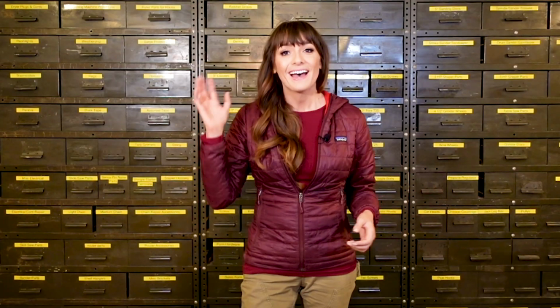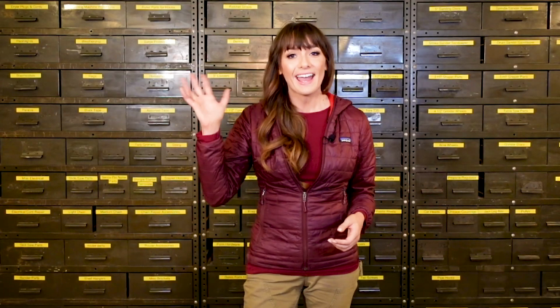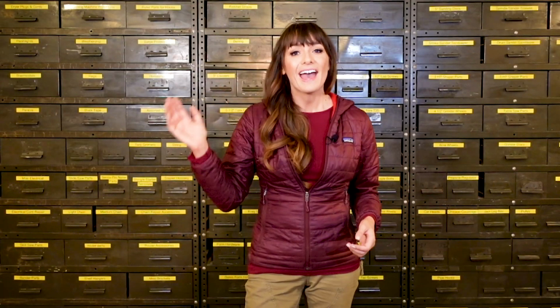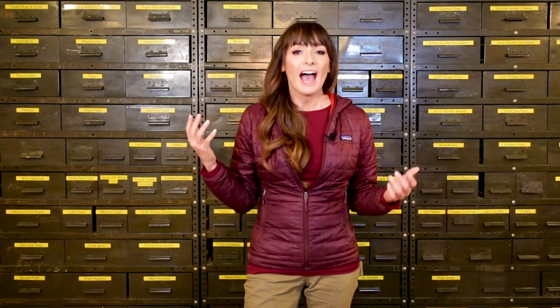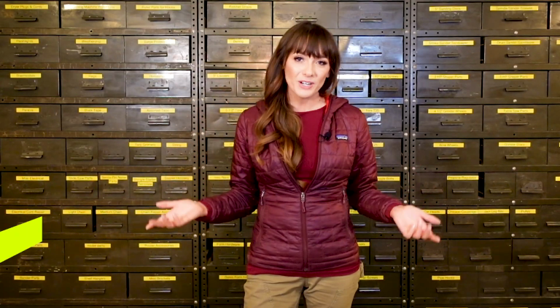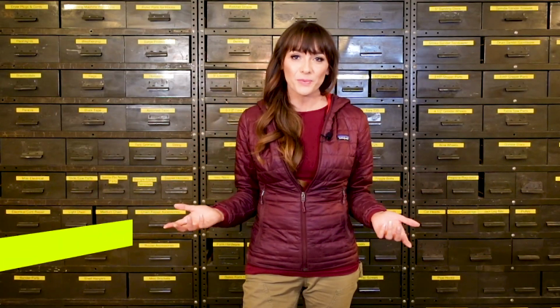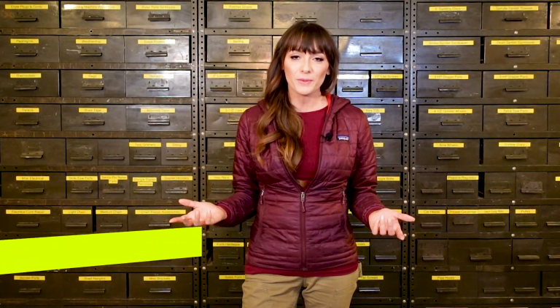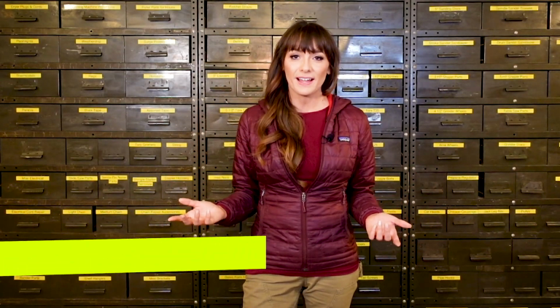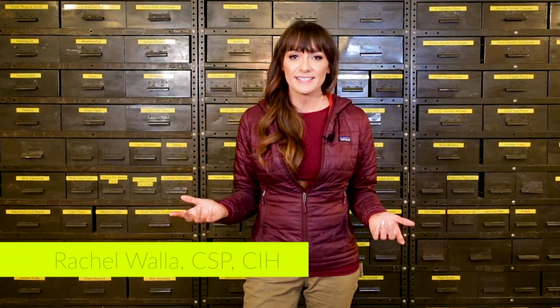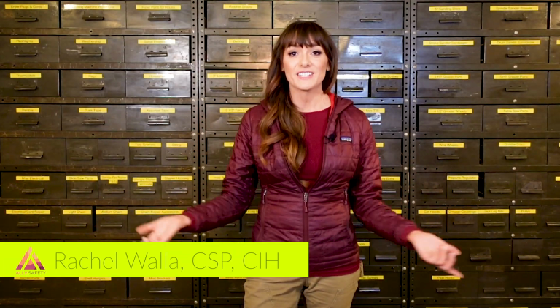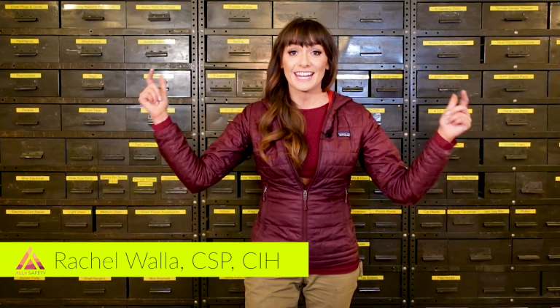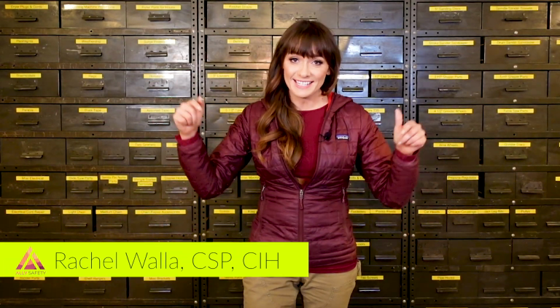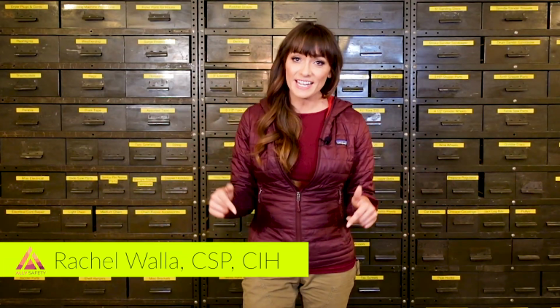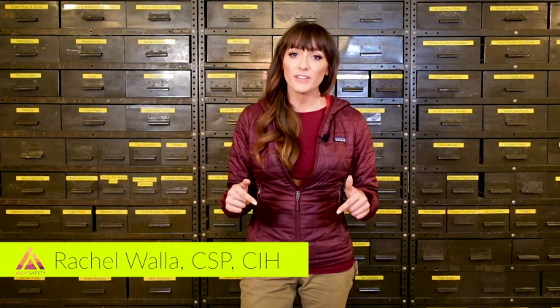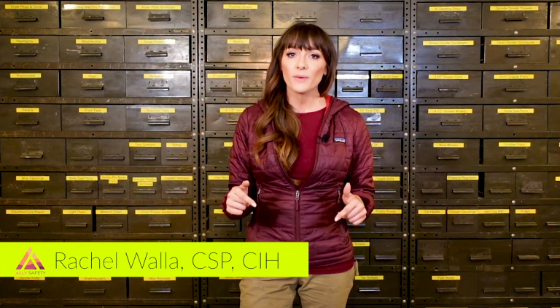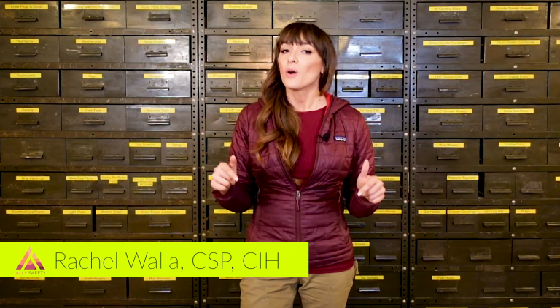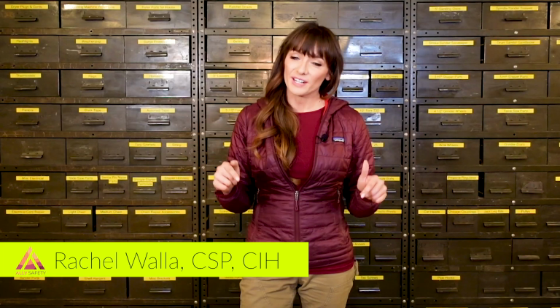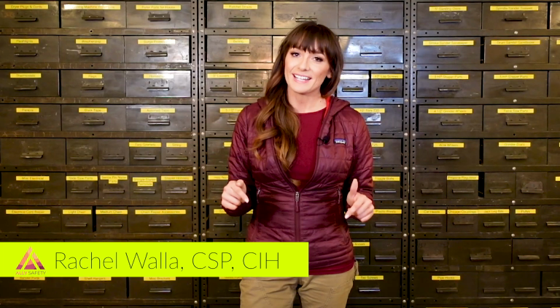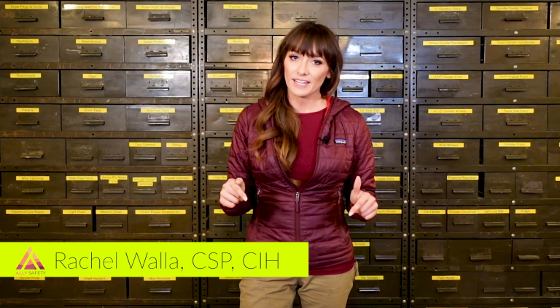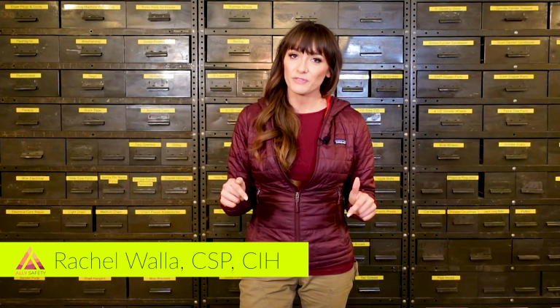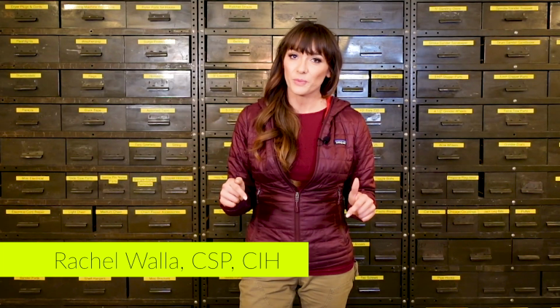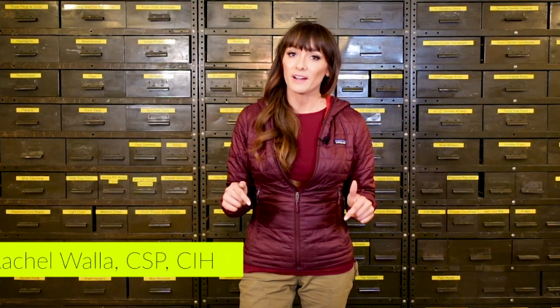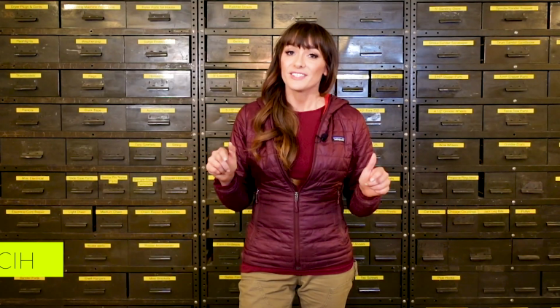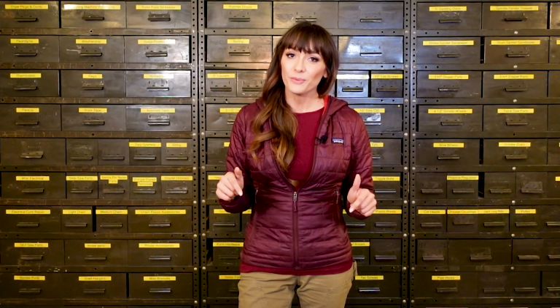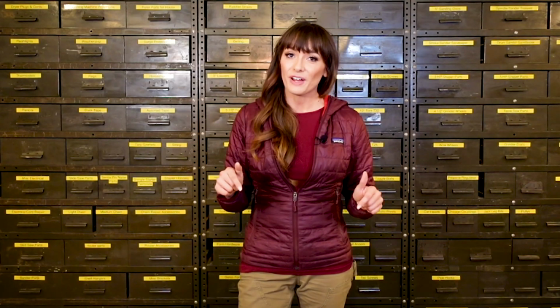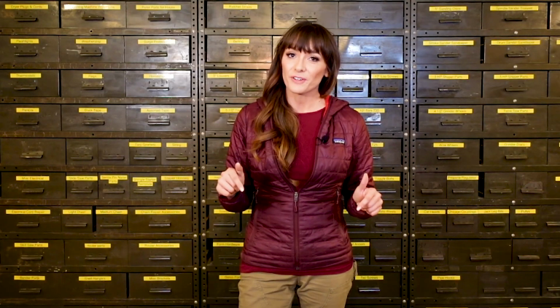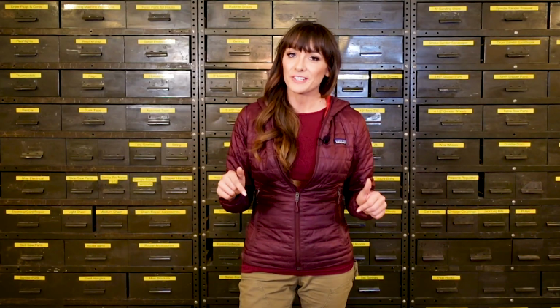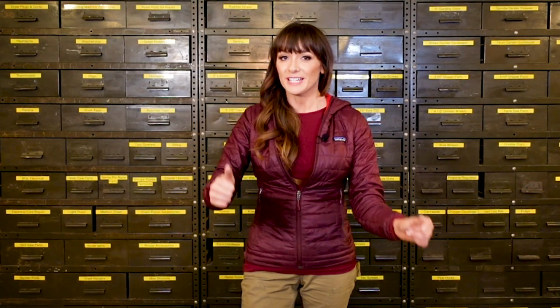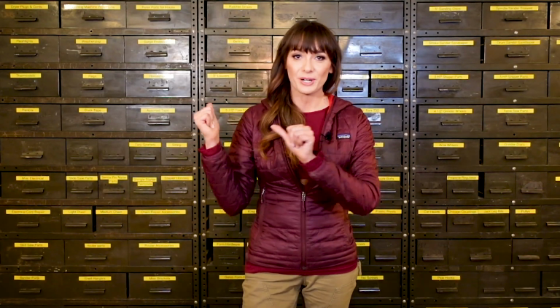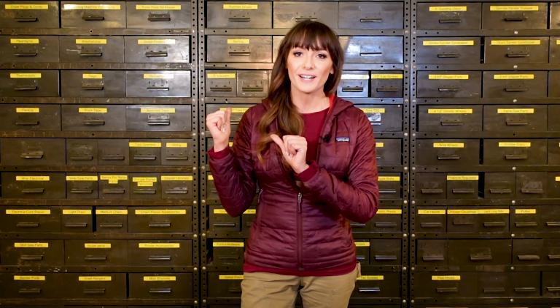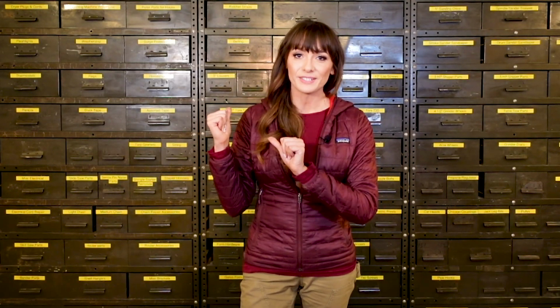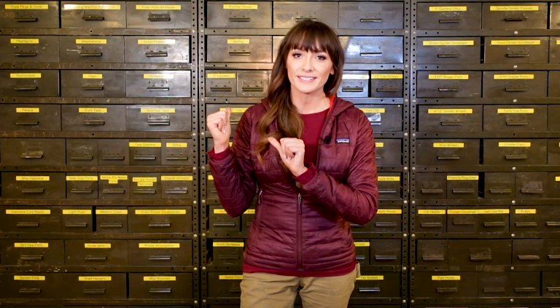Hi, I'm Rachel Walla with Ally Safety and in today's video we're going to test safety footwear. So without further ado, let's jump right into it.